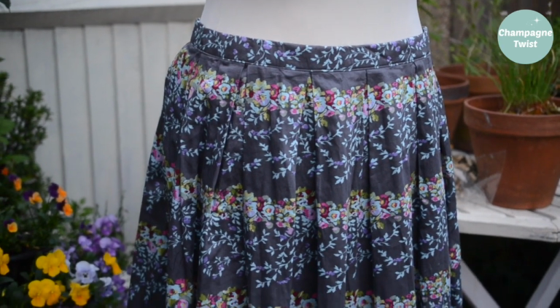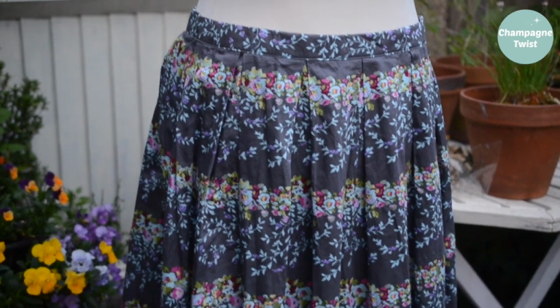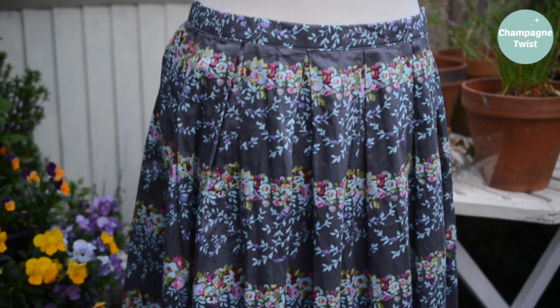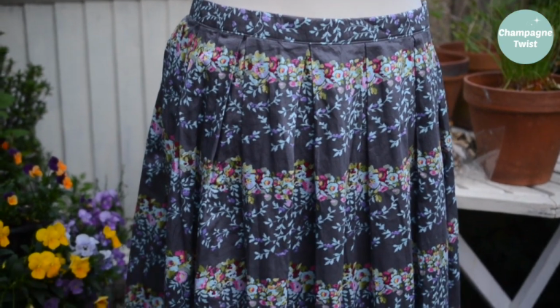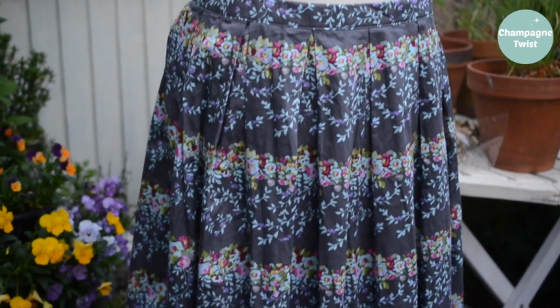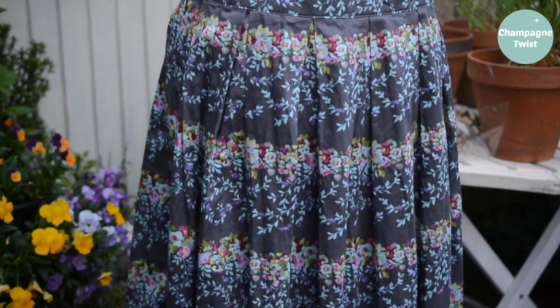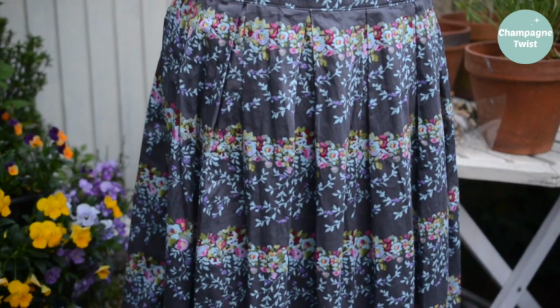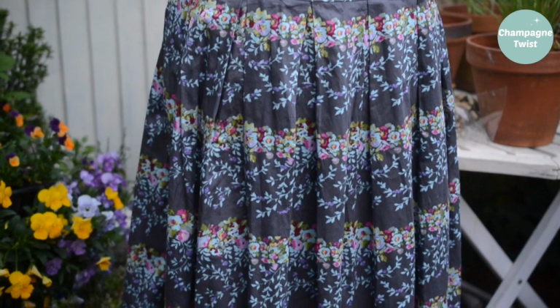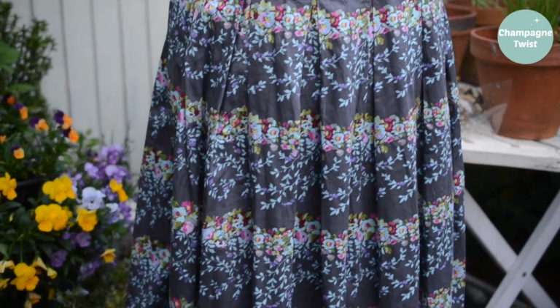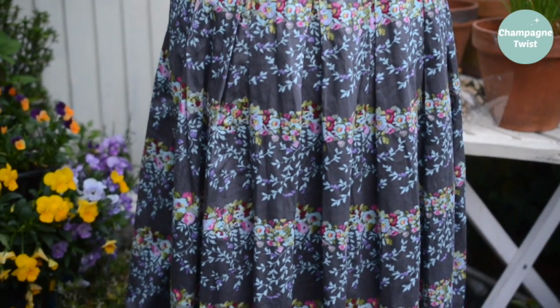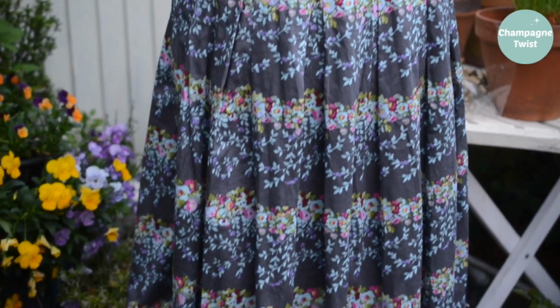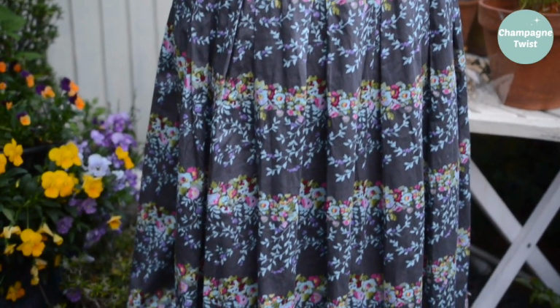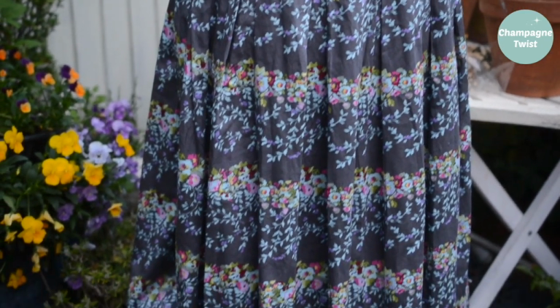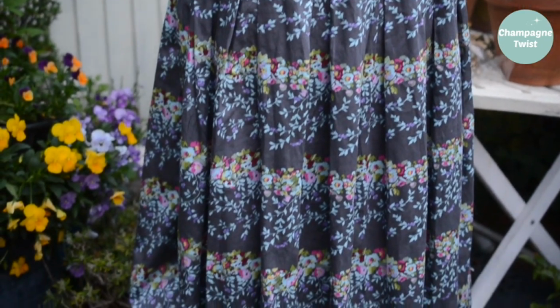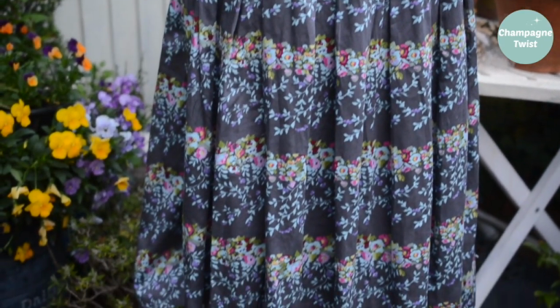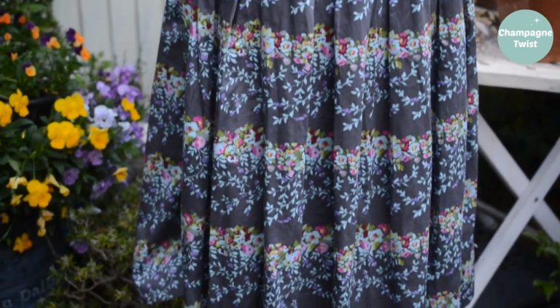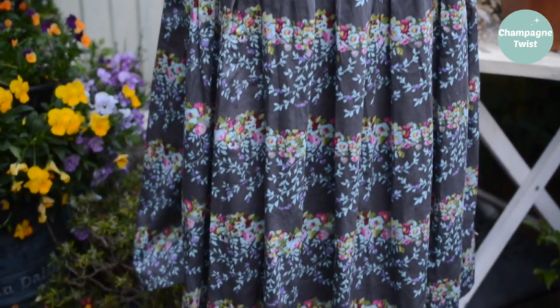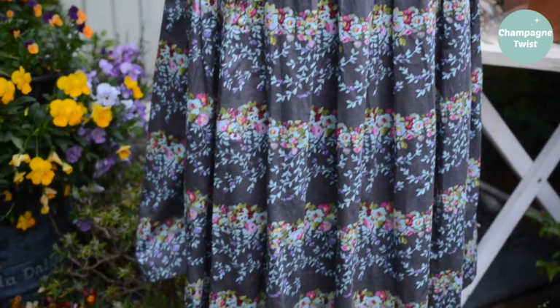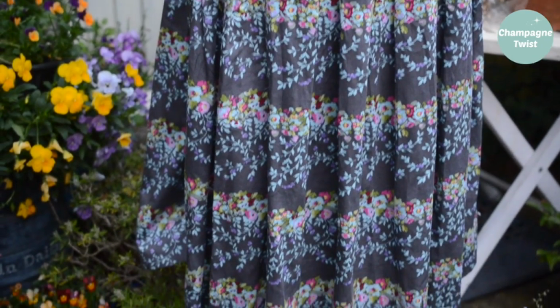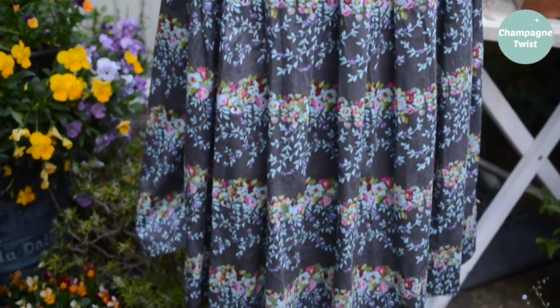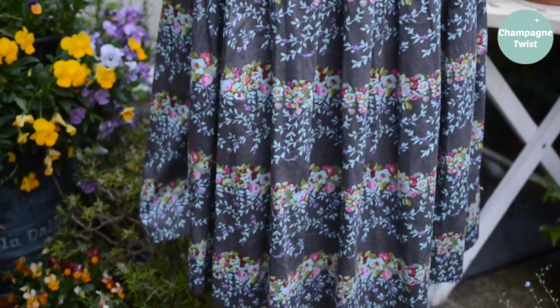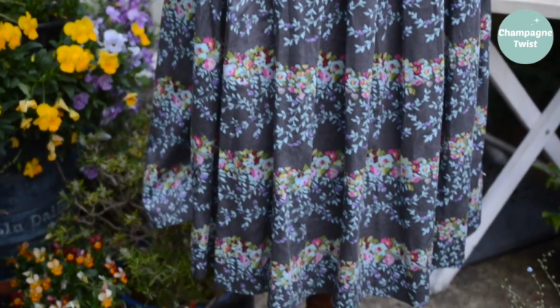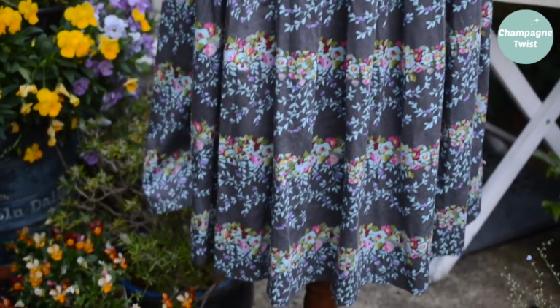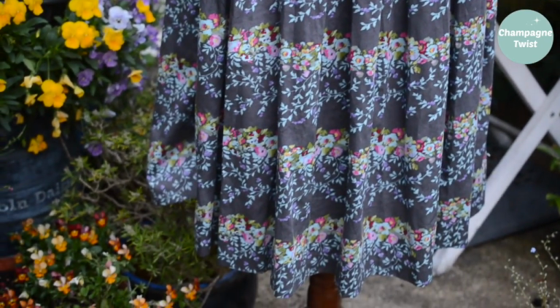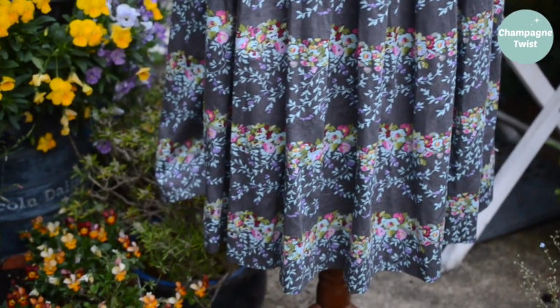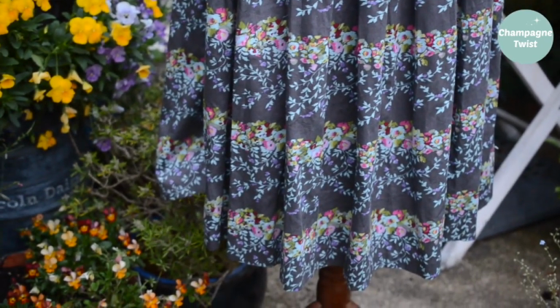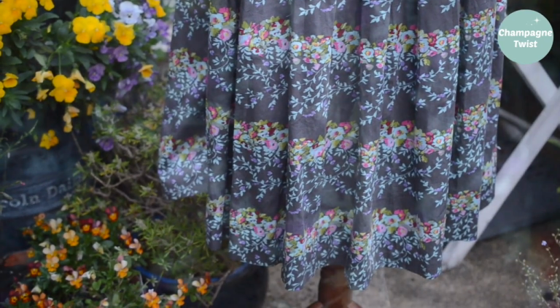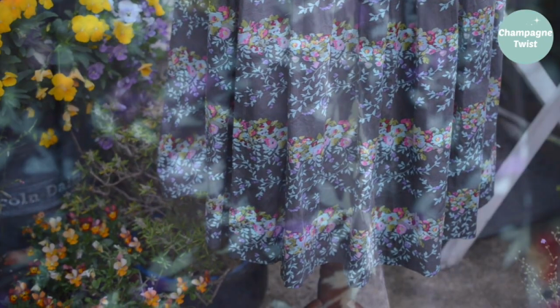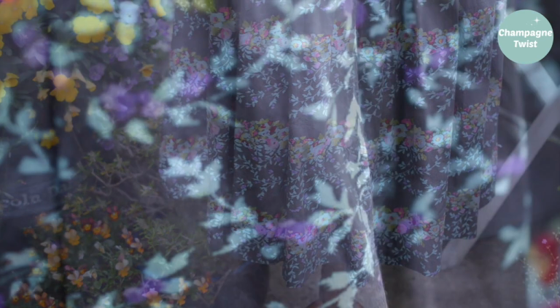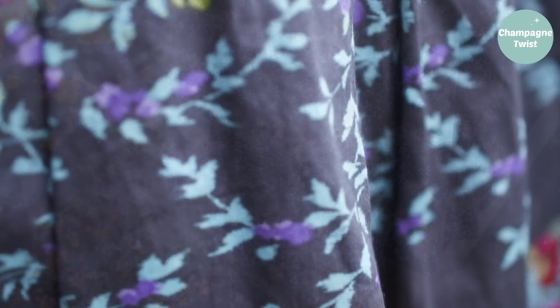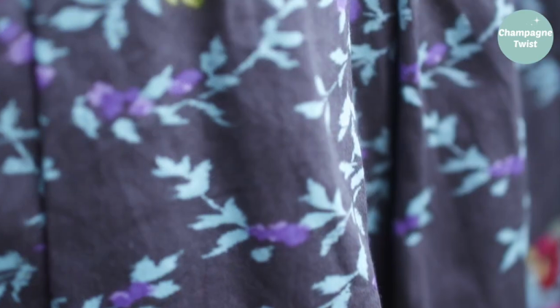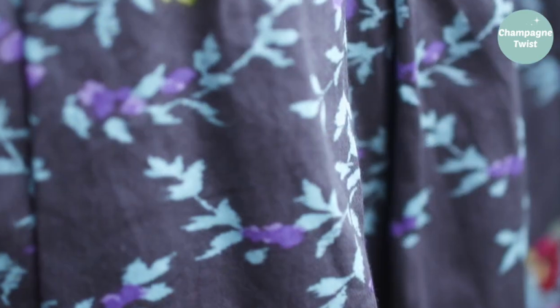Monday, and spring has well and truly sprung. Here are my handmade skirts I wore in celebration of the season.